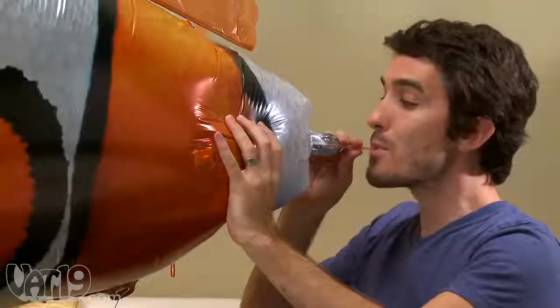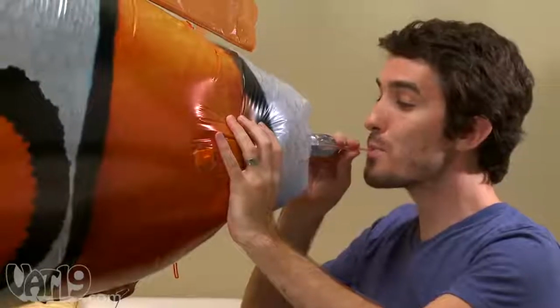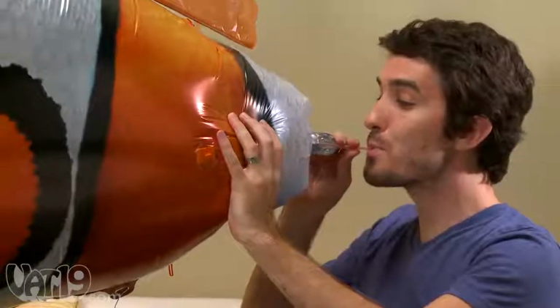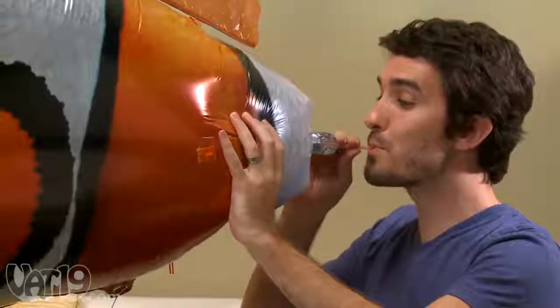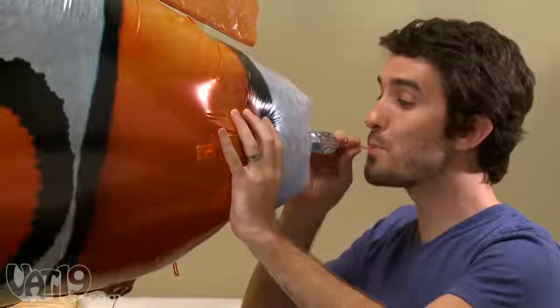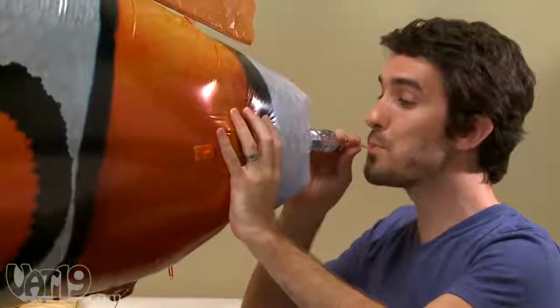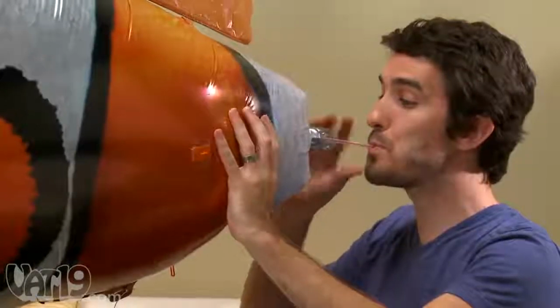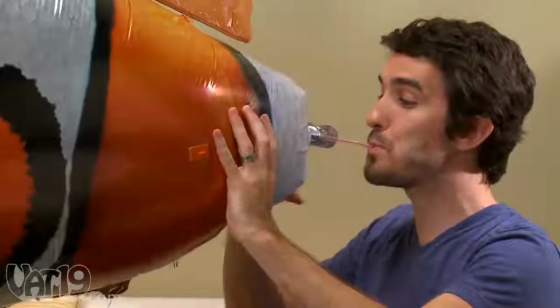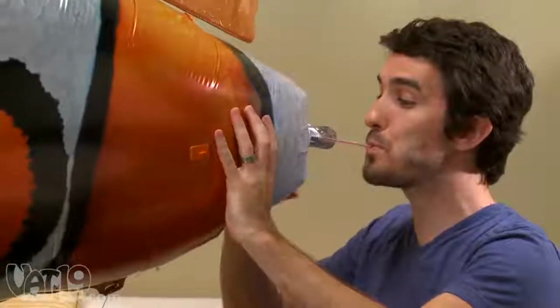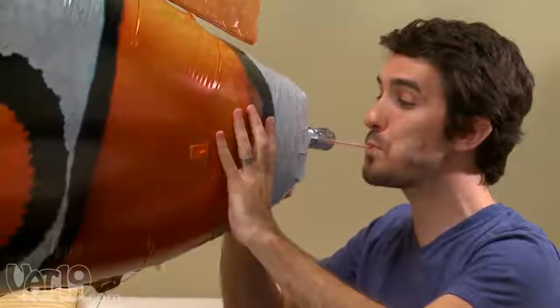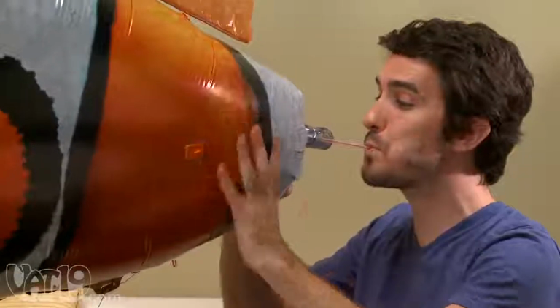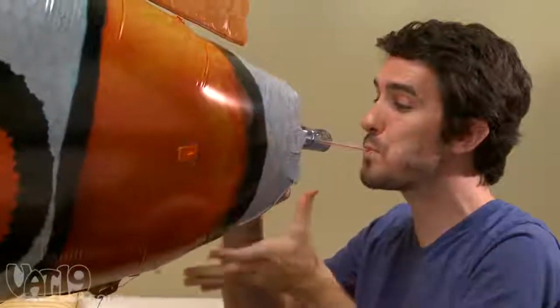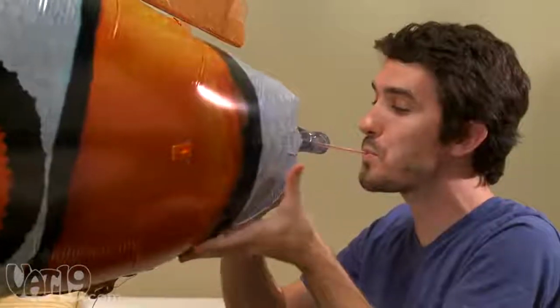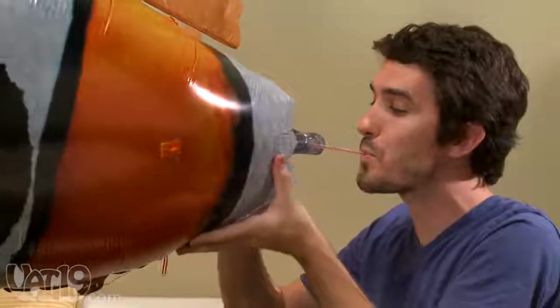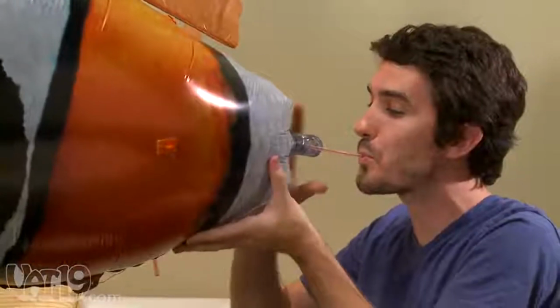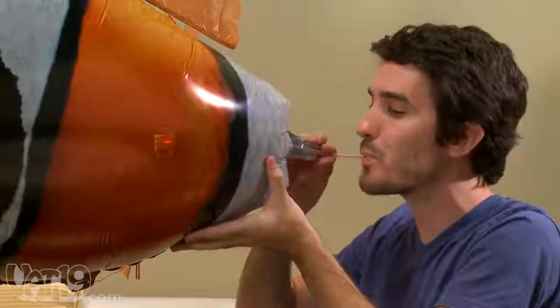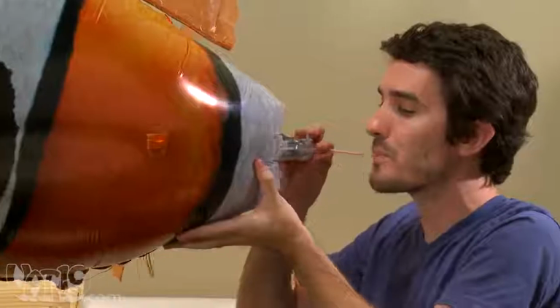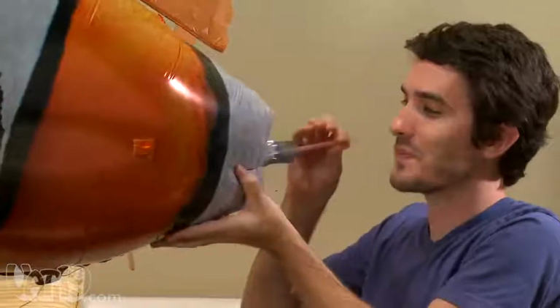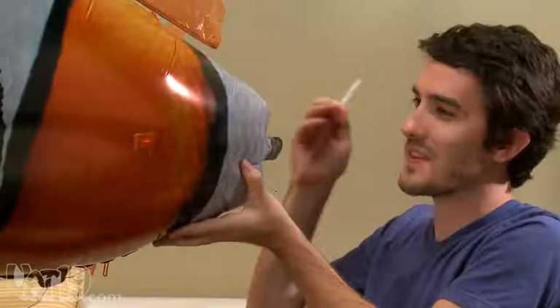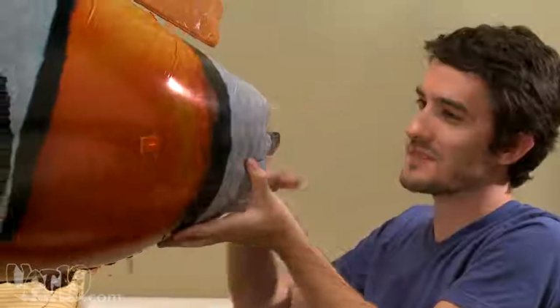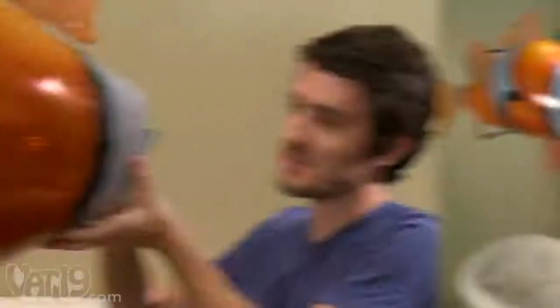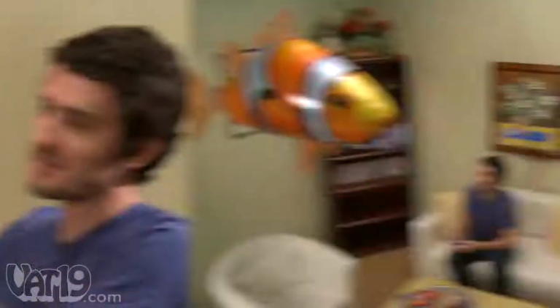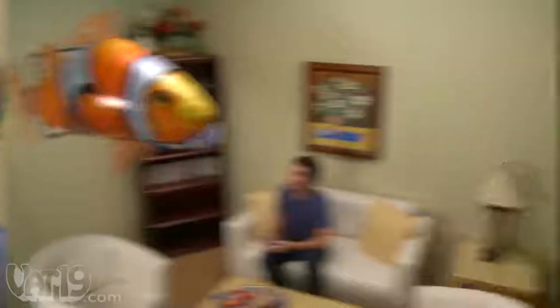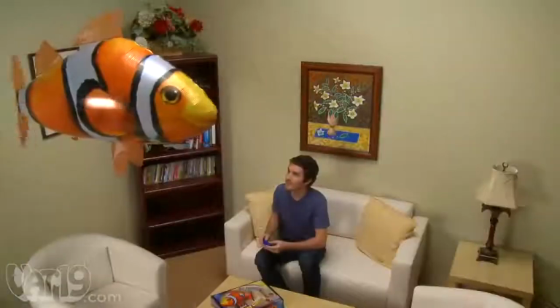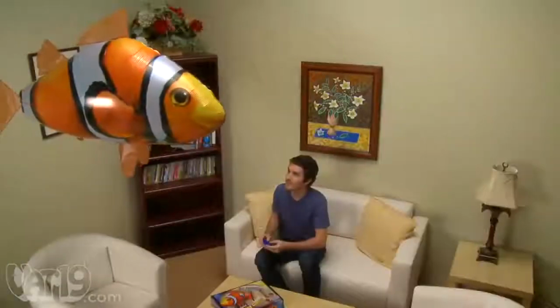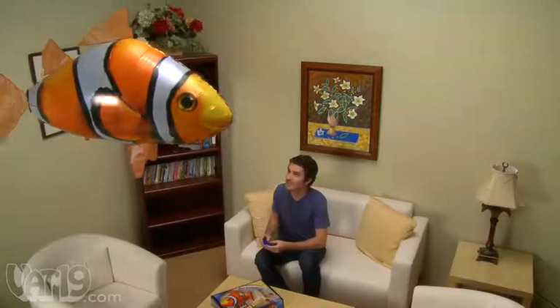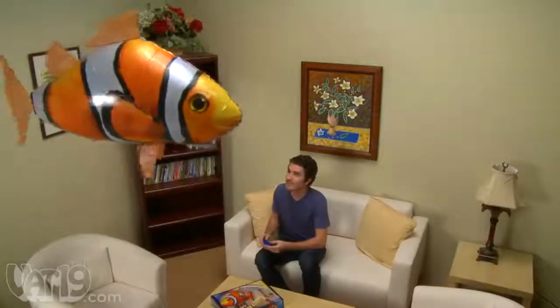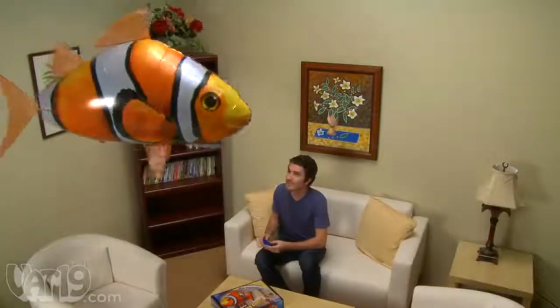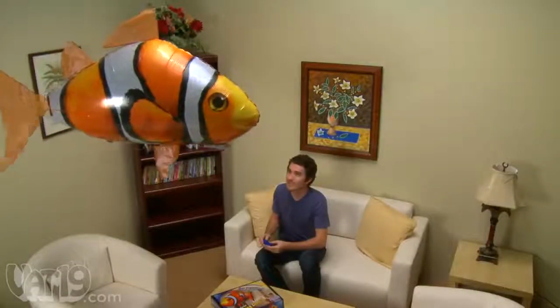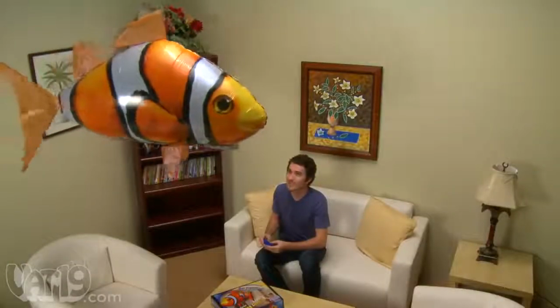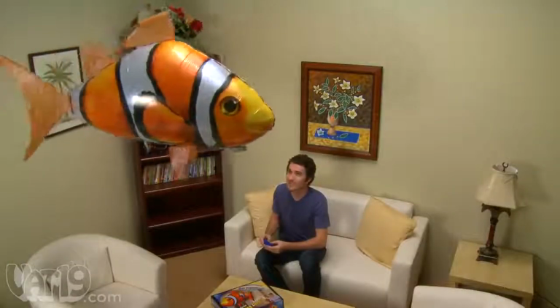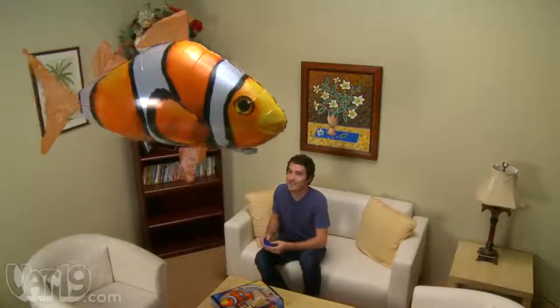By blowing in a few breaths of air with a regular drinking straw, you can extend the life of your swimmer as it begins to sag over time.